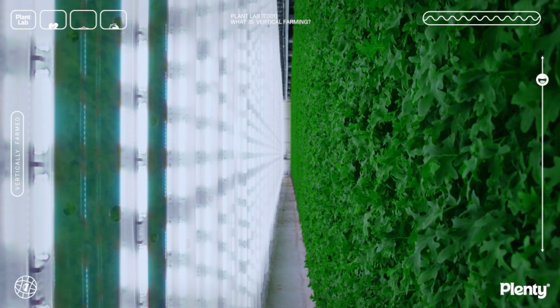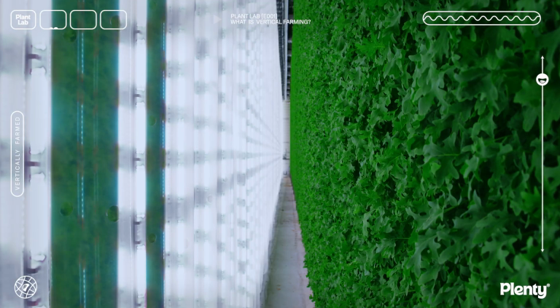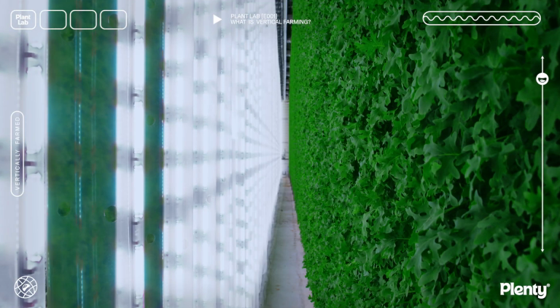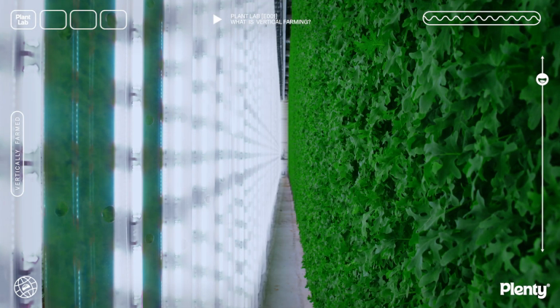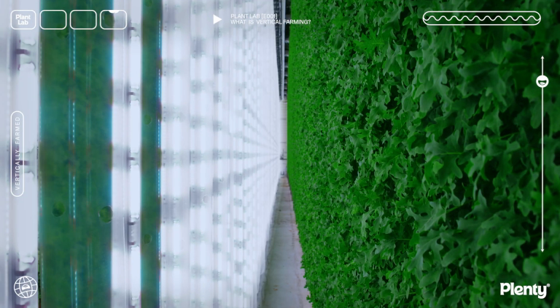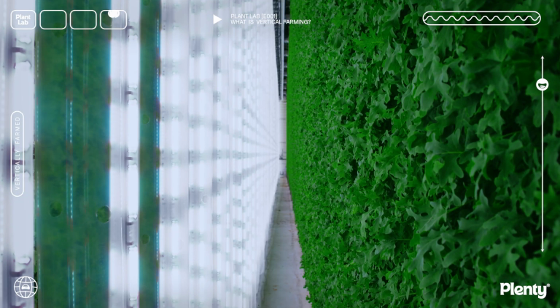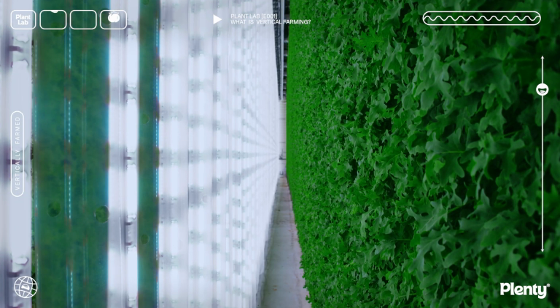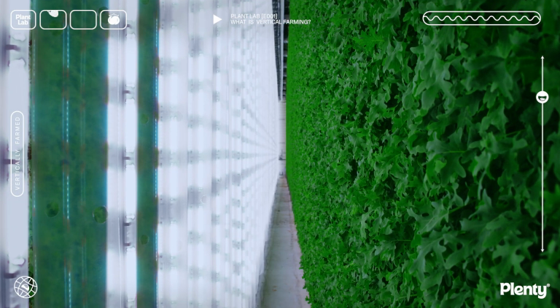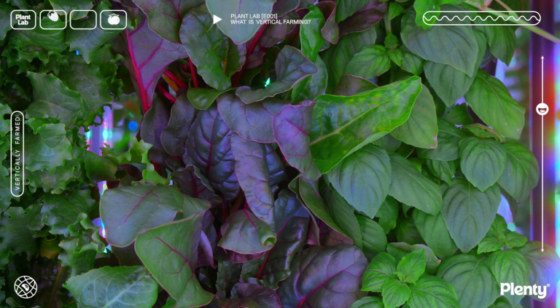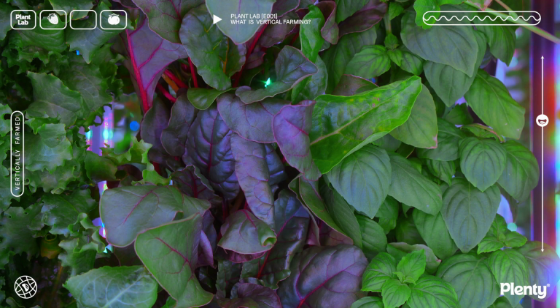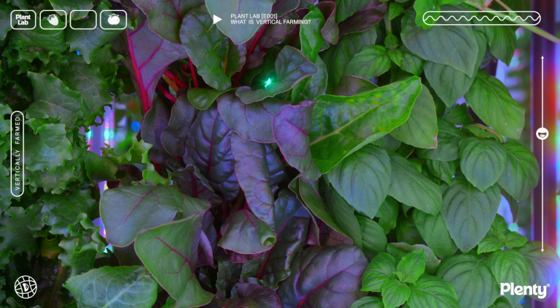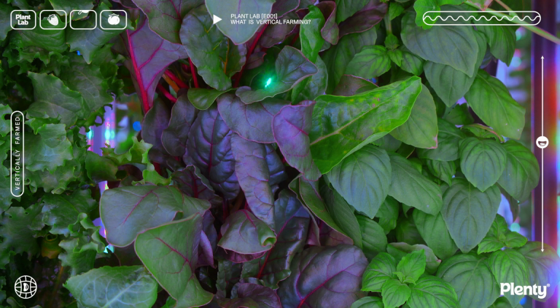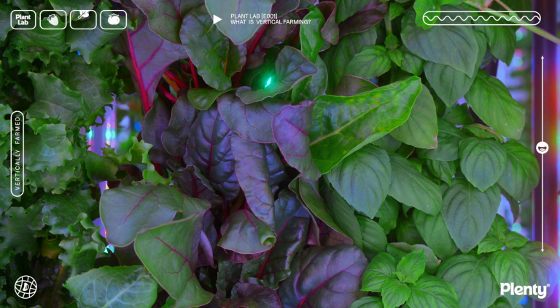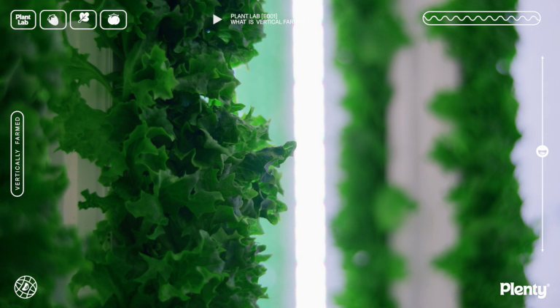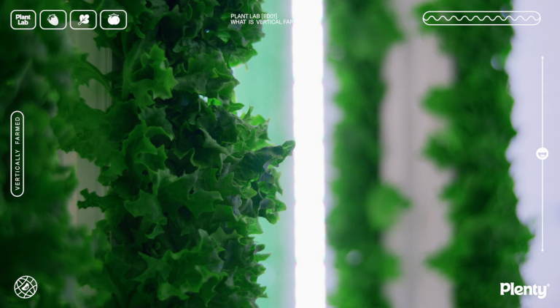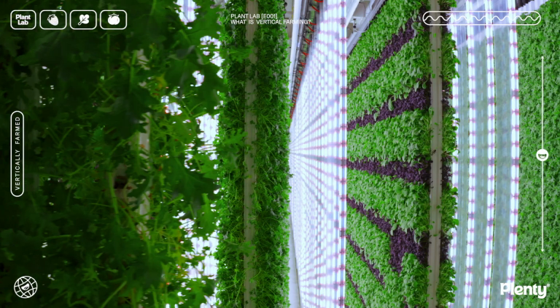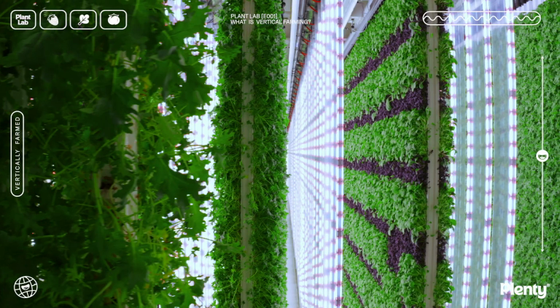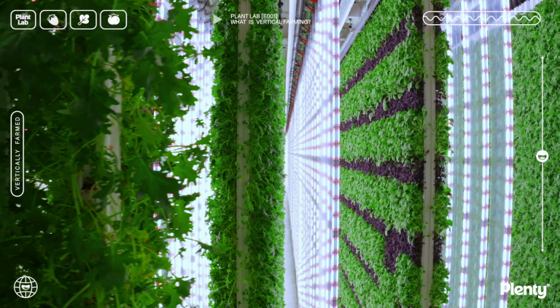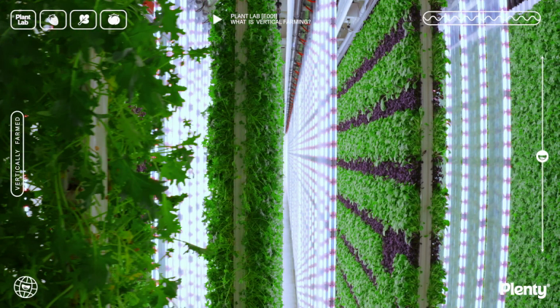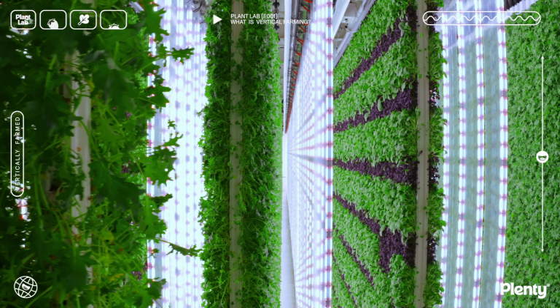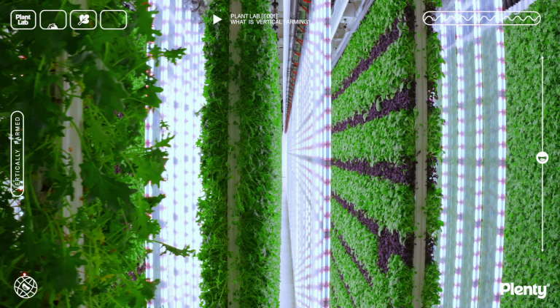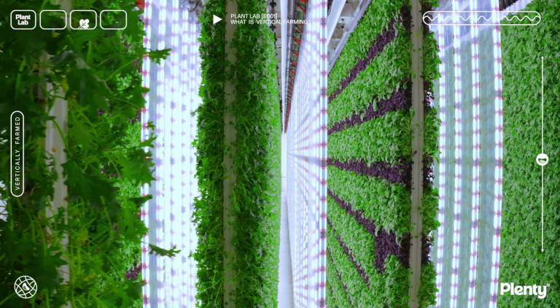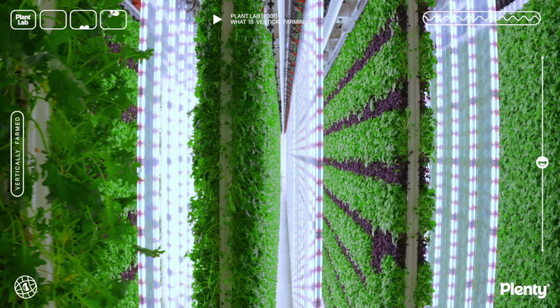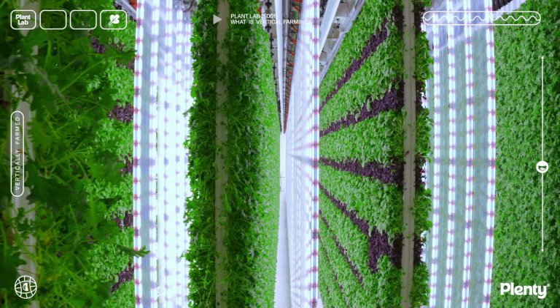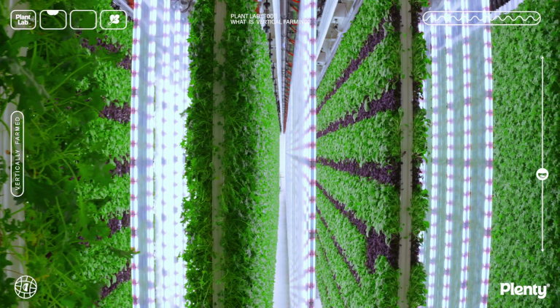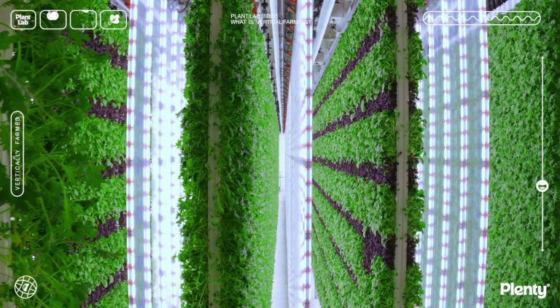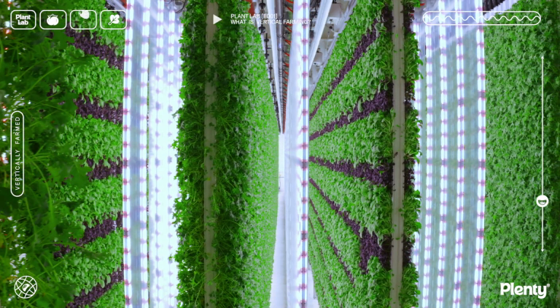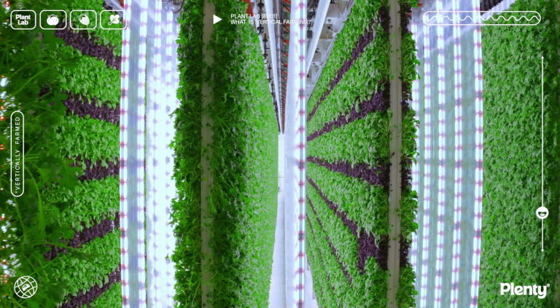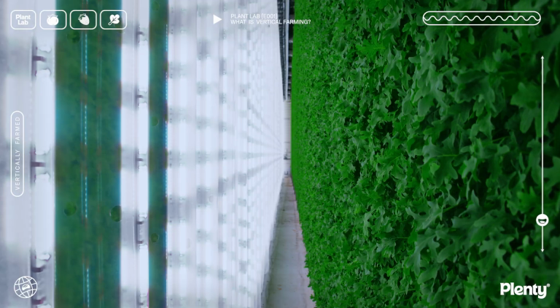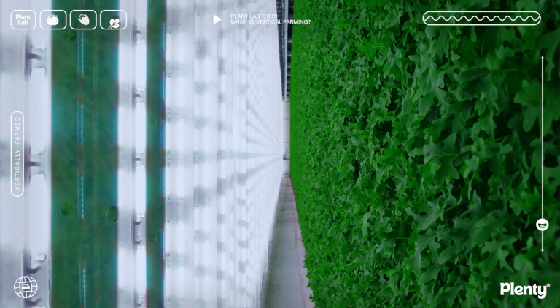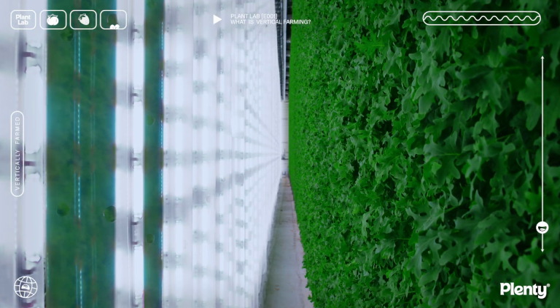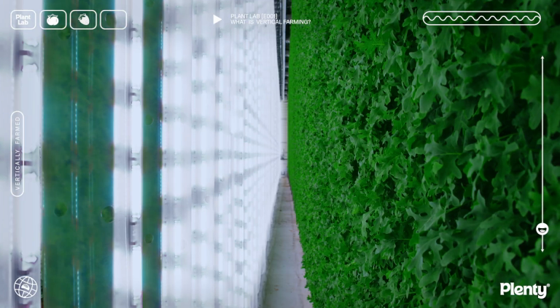We're able to give the plant perfect conditions every single day of its life in ways that have never been possible before.